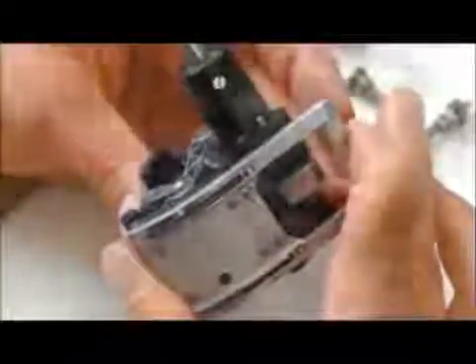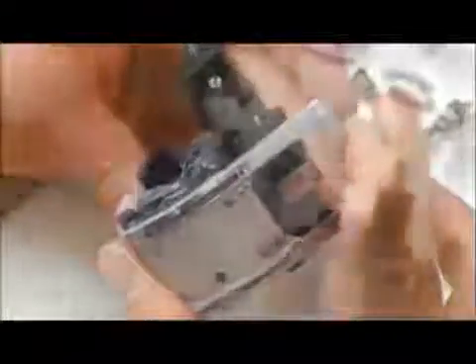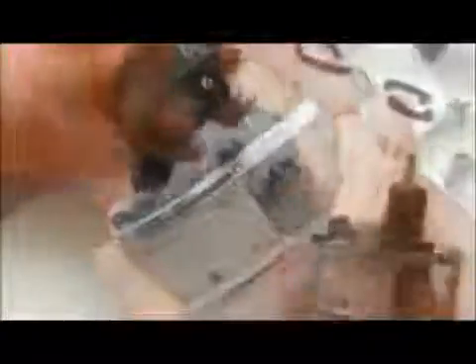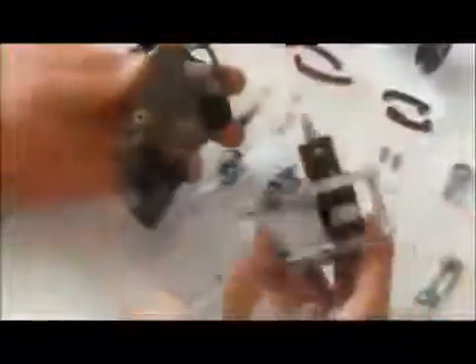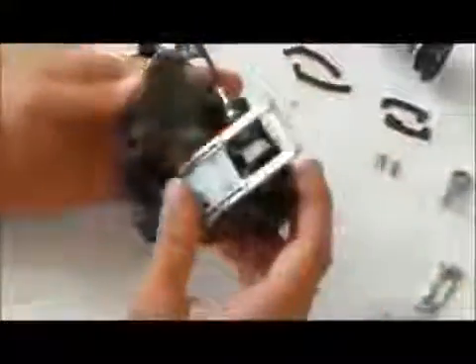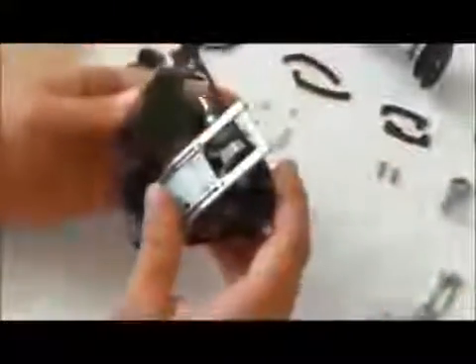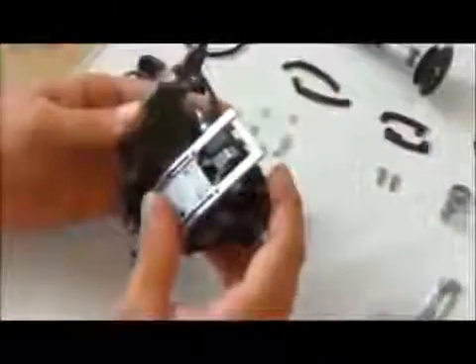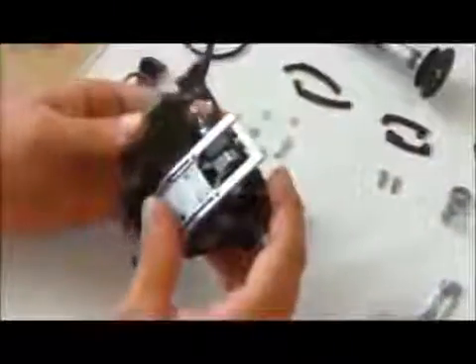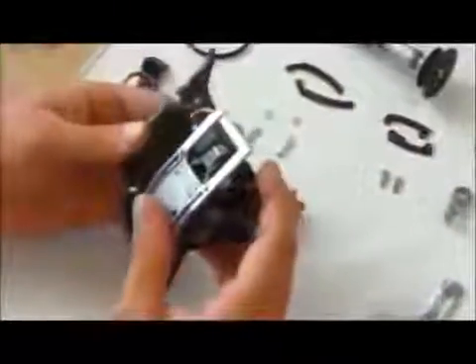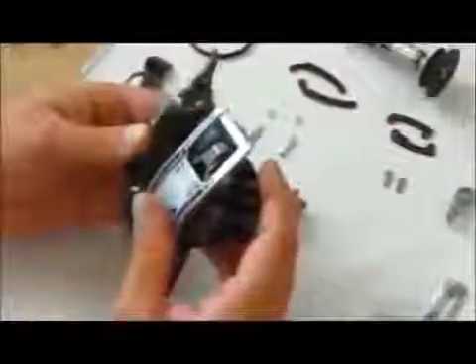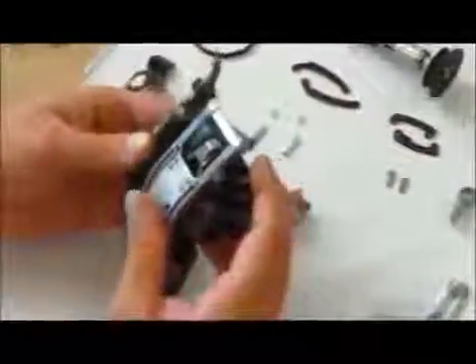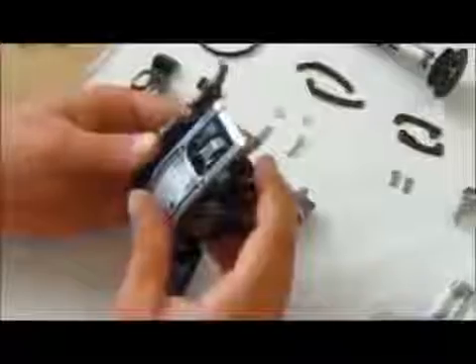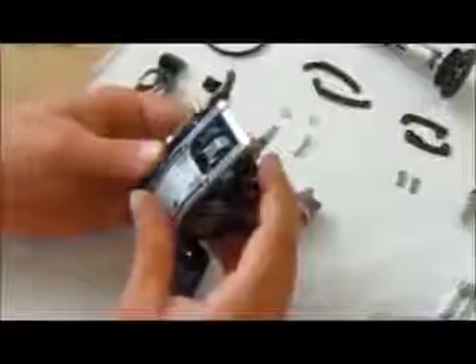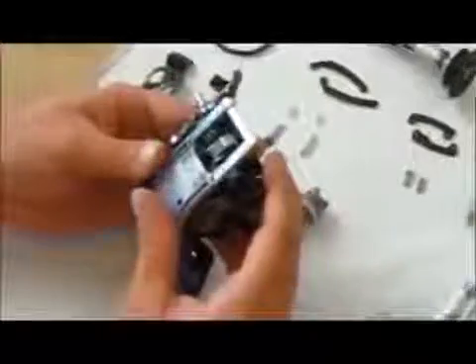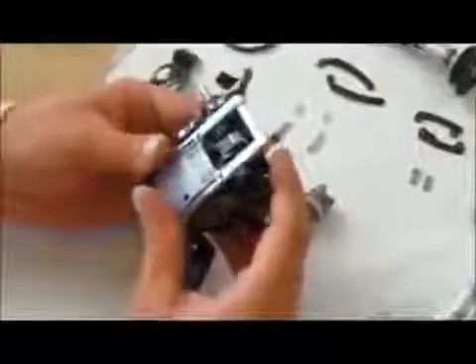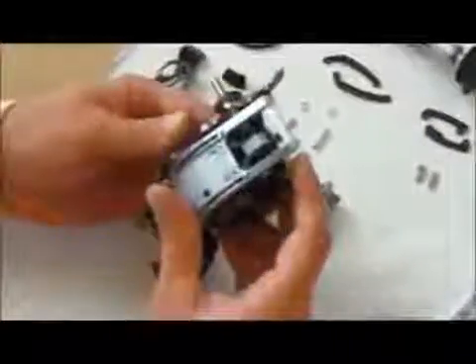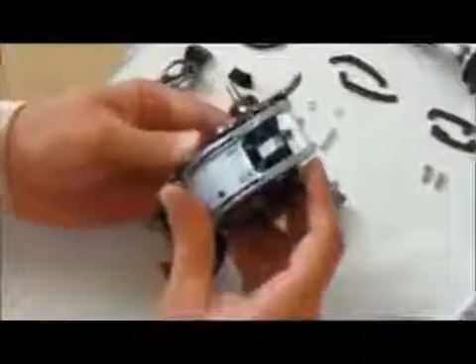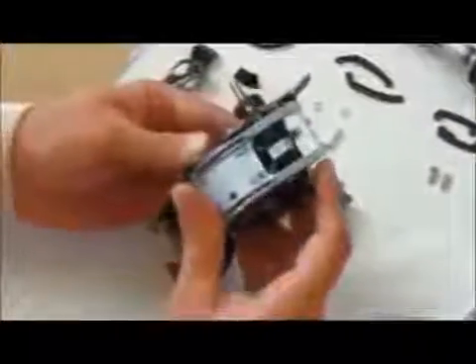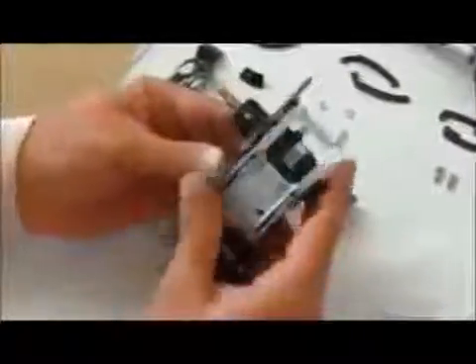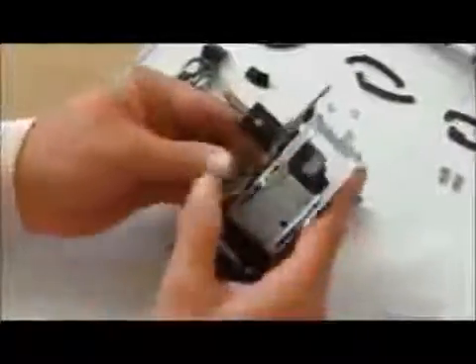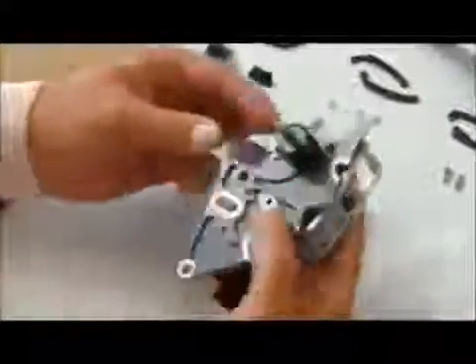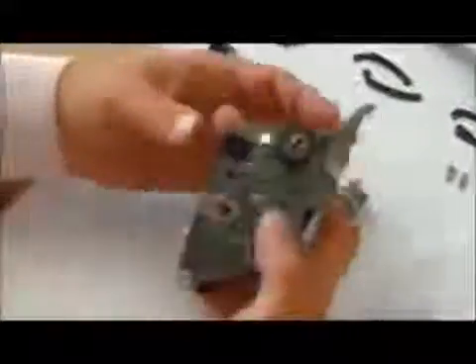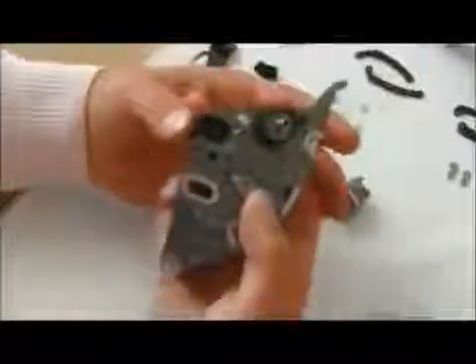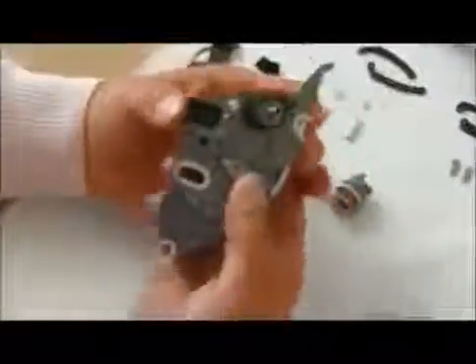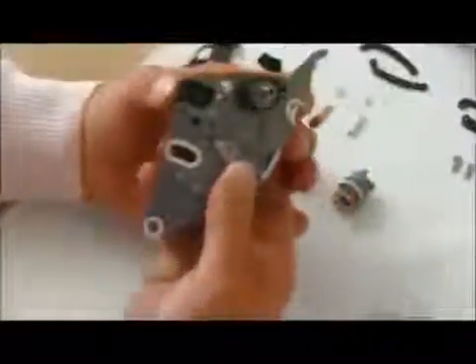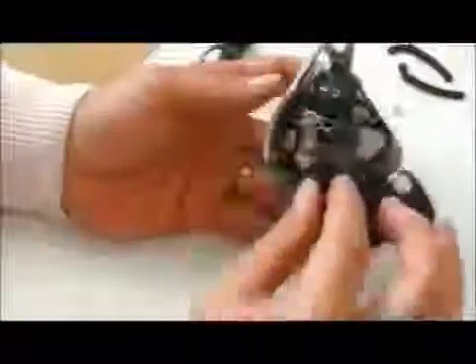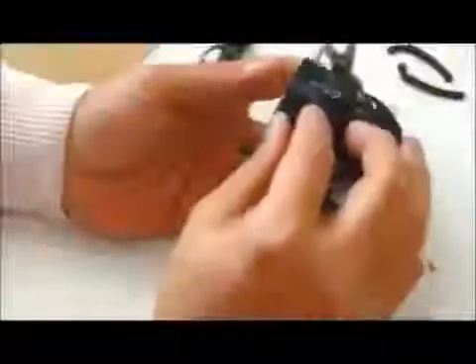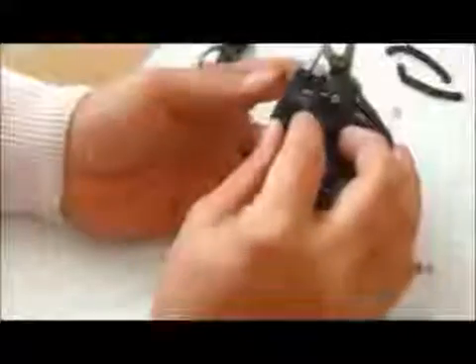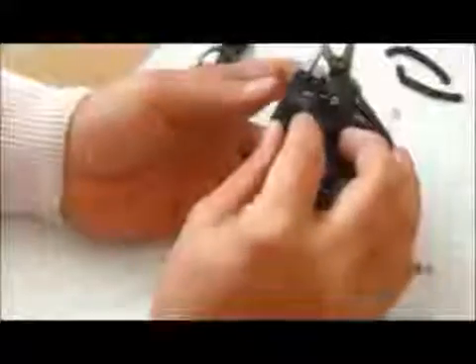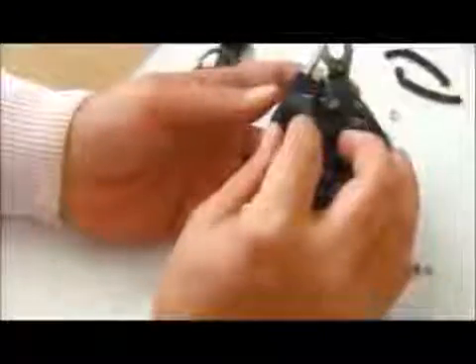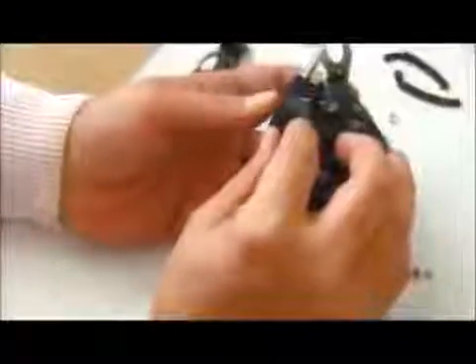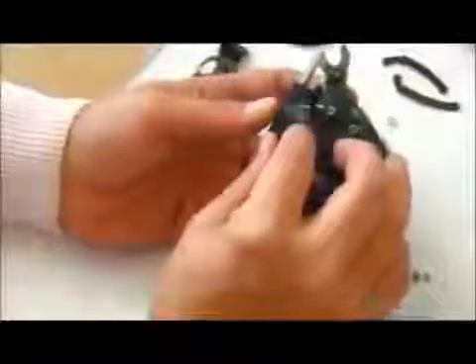Next, workers screw on a cover to protect the movement's fragile parts. Another cover fits on the other side.